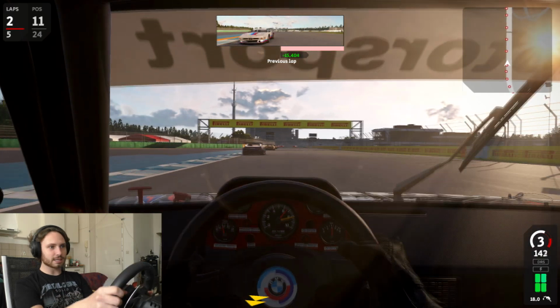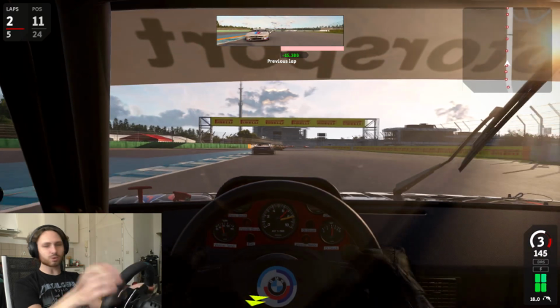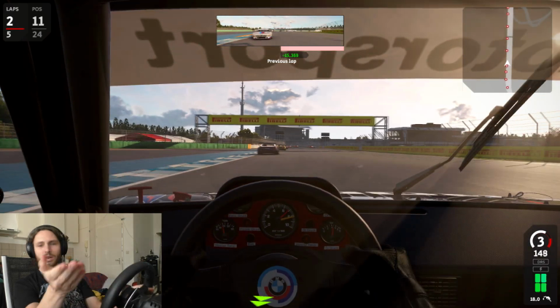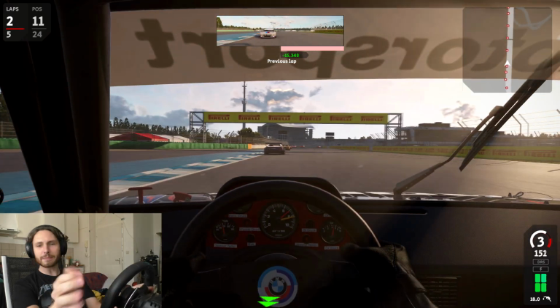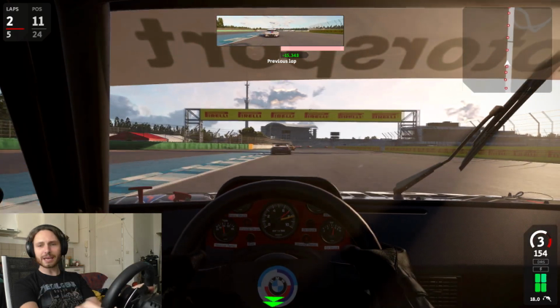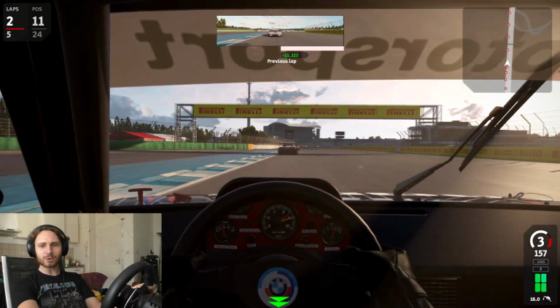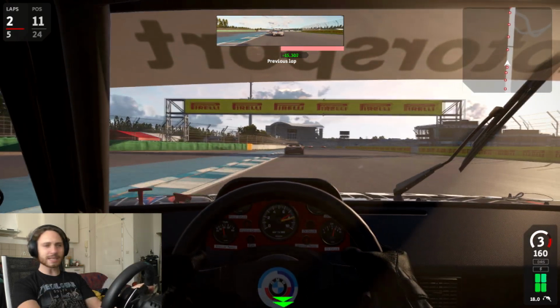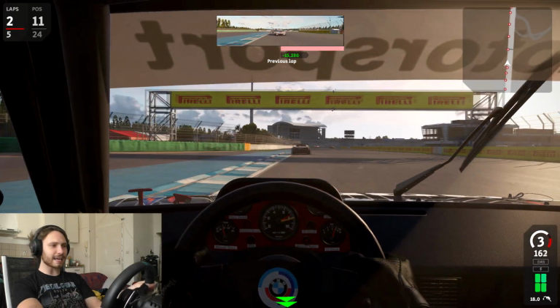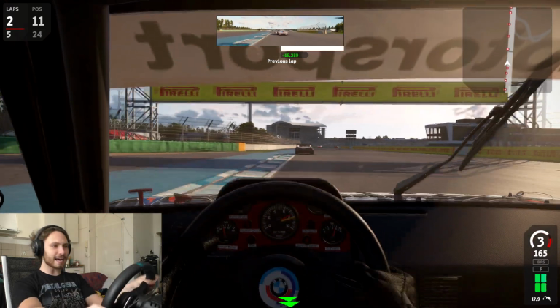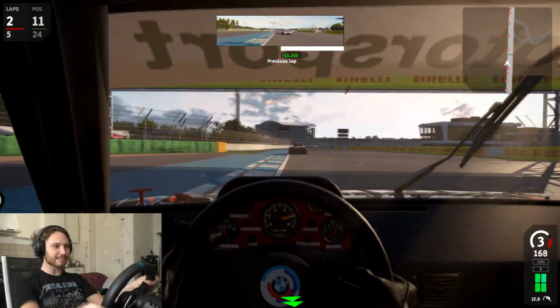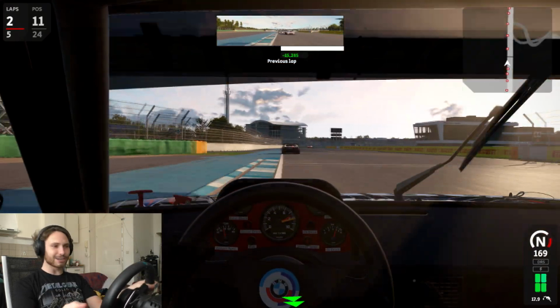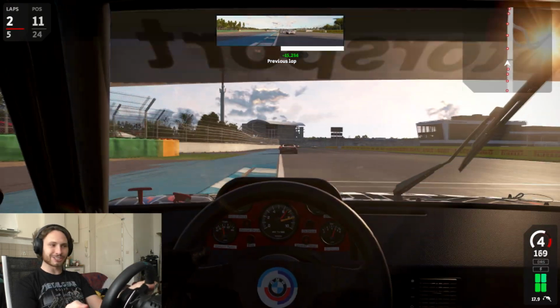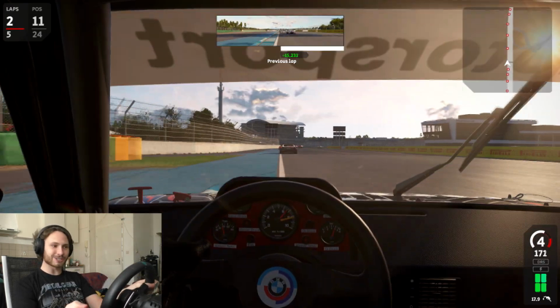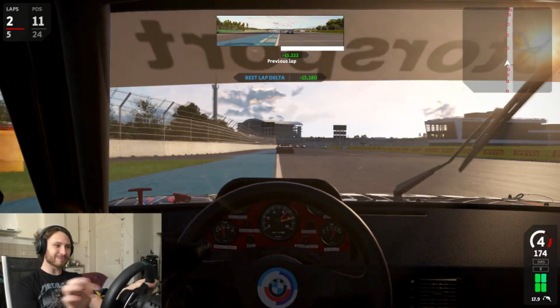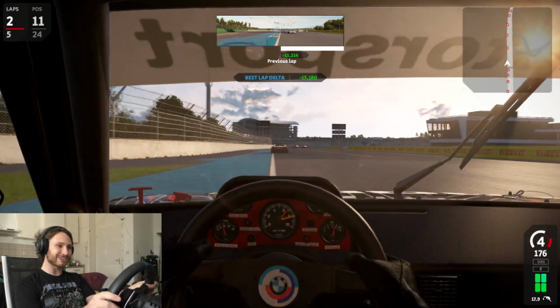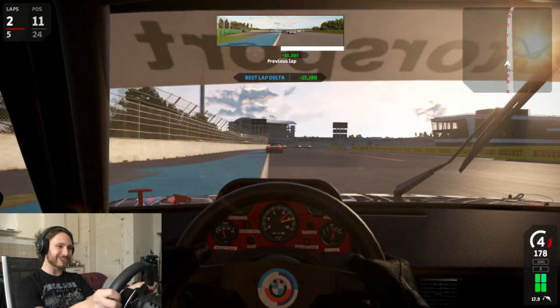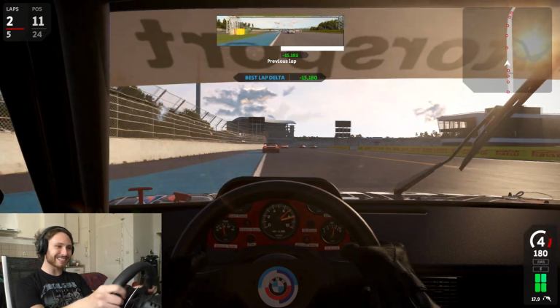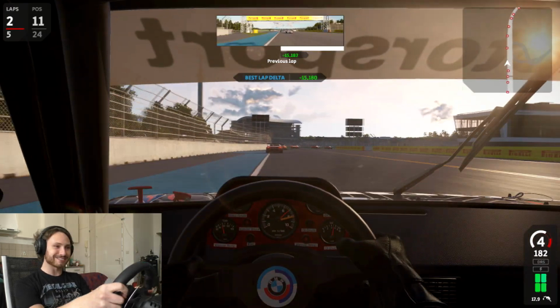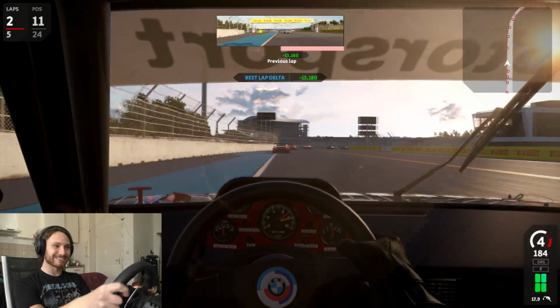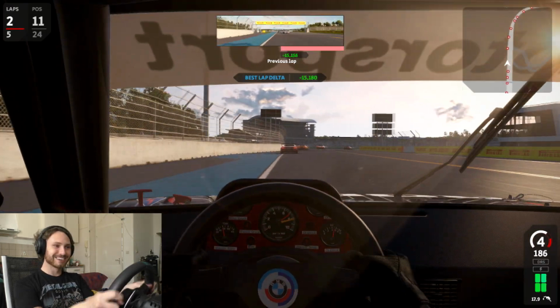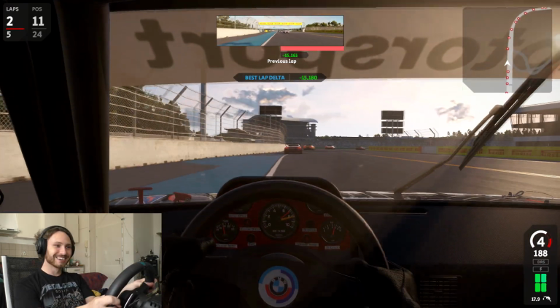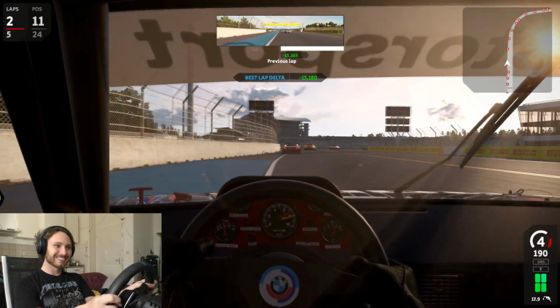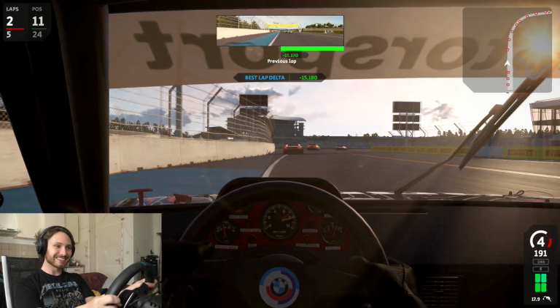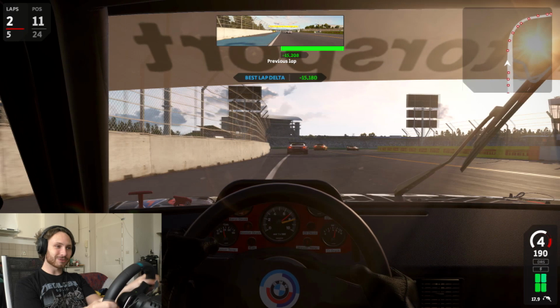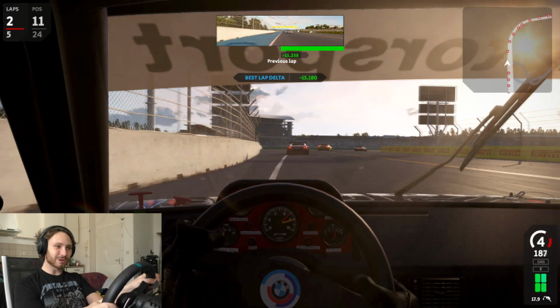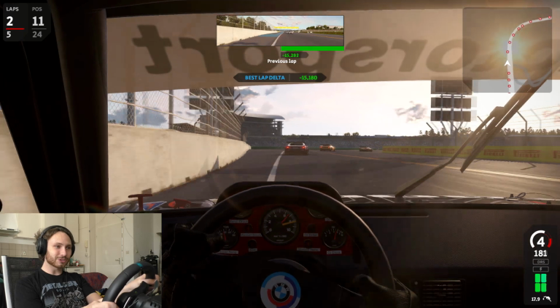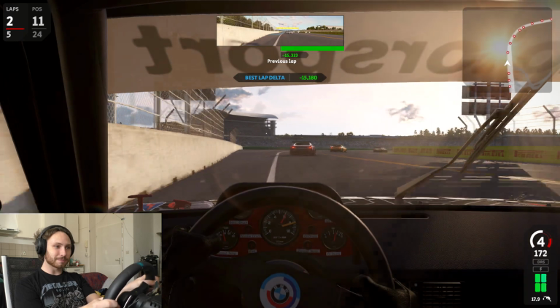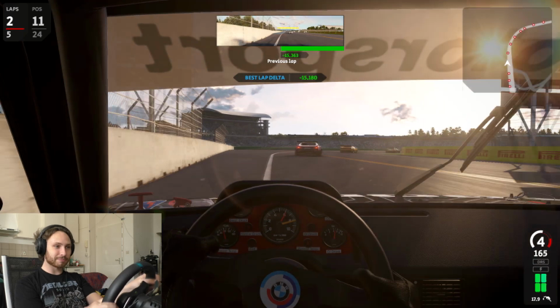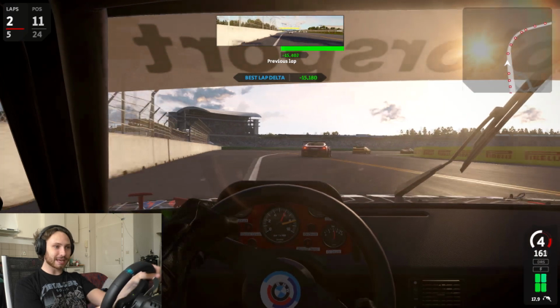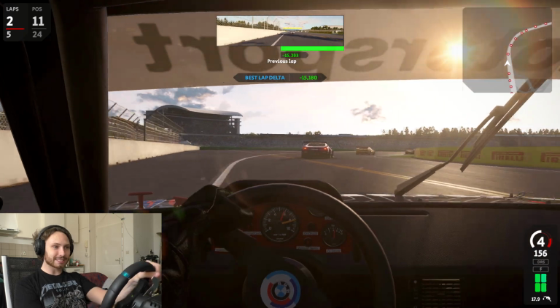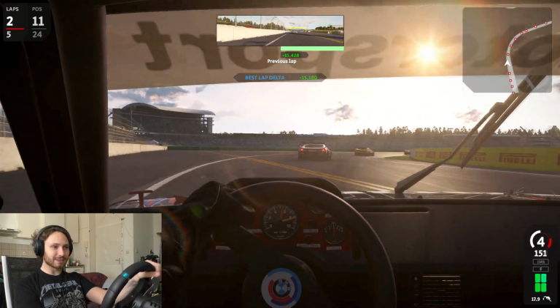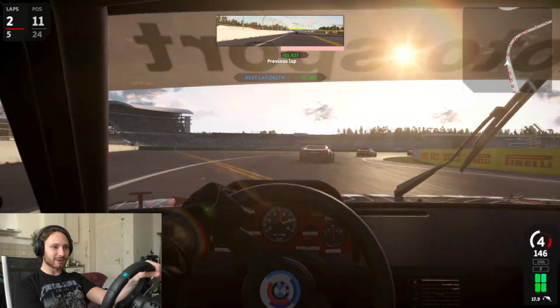That's what I mean with the AI — they're super aggressive. They don't want you to pass at all.